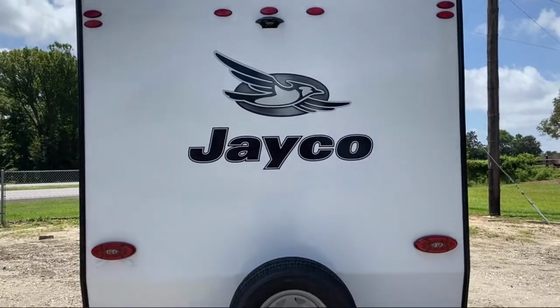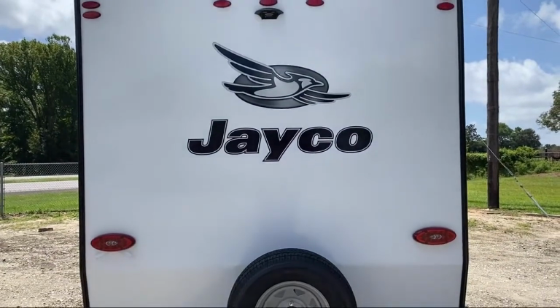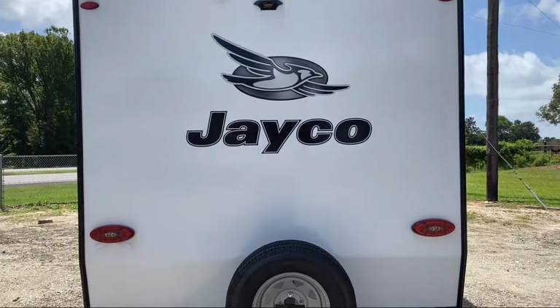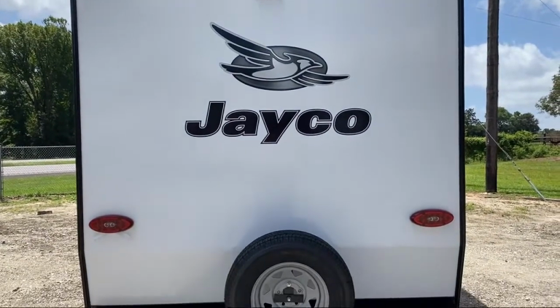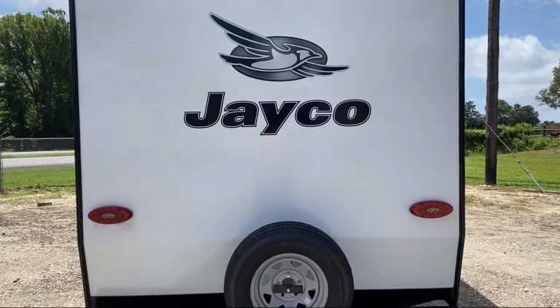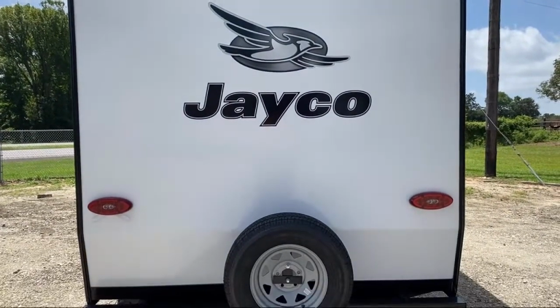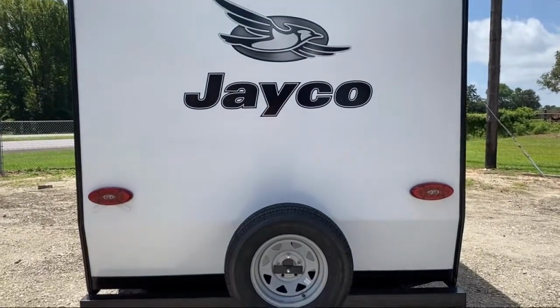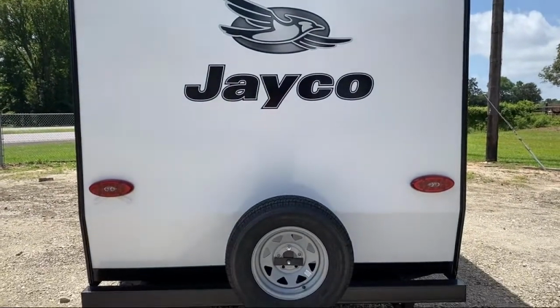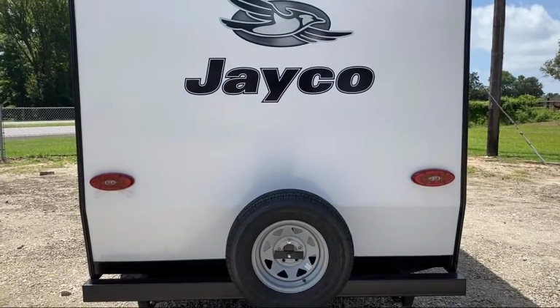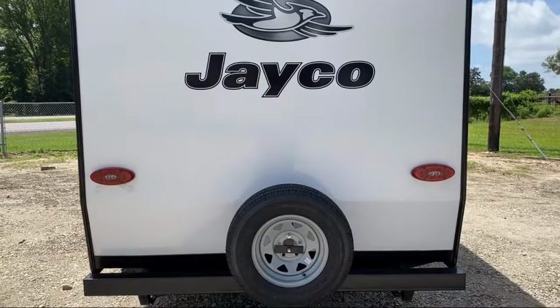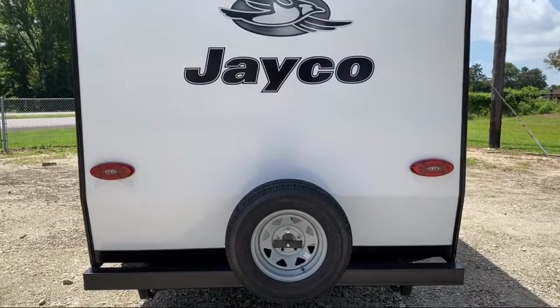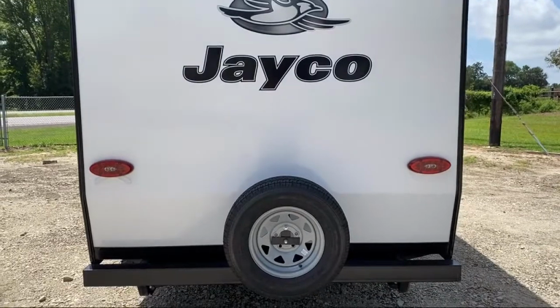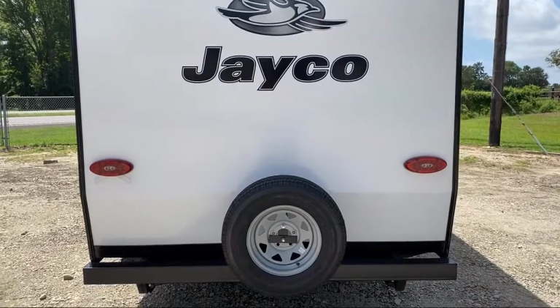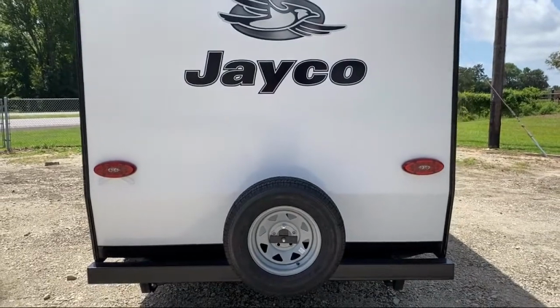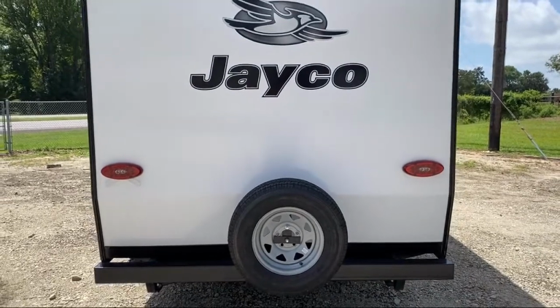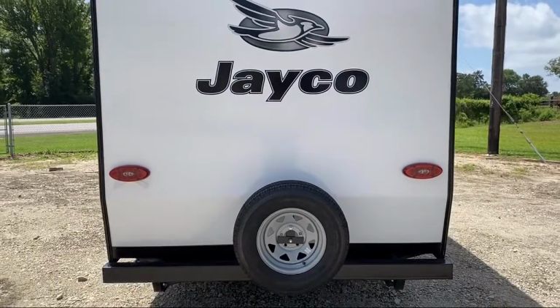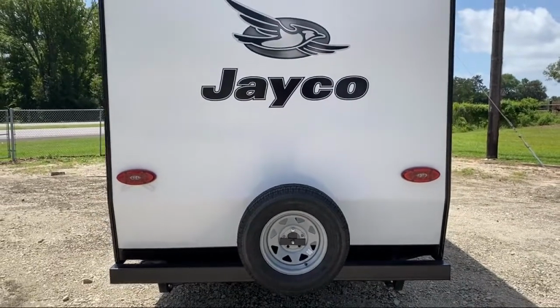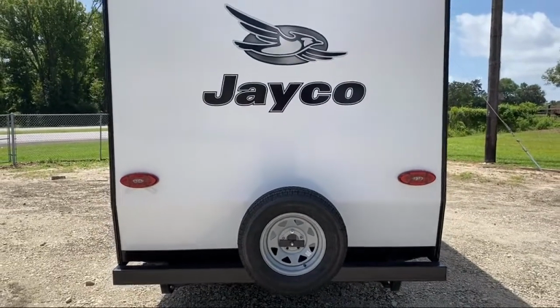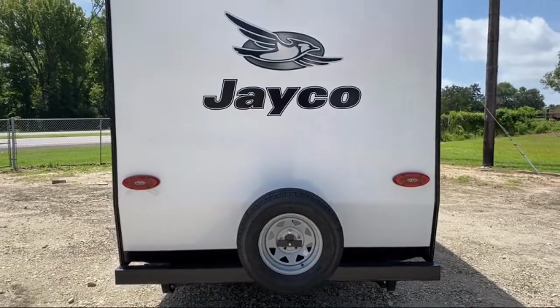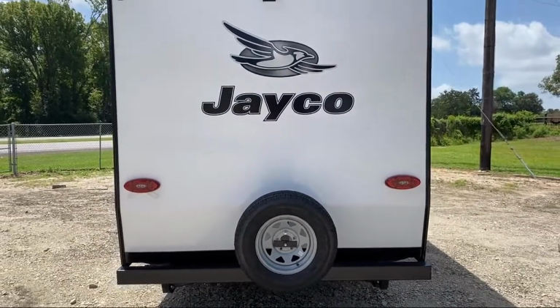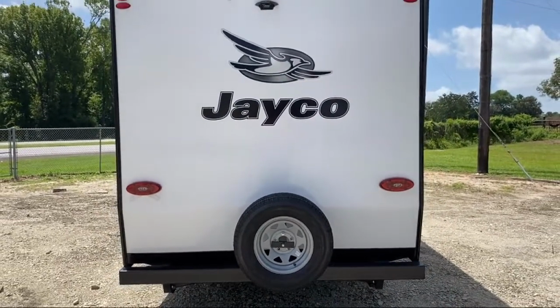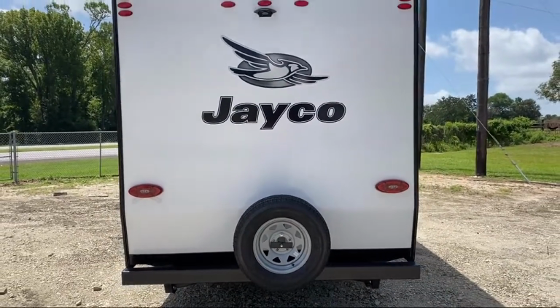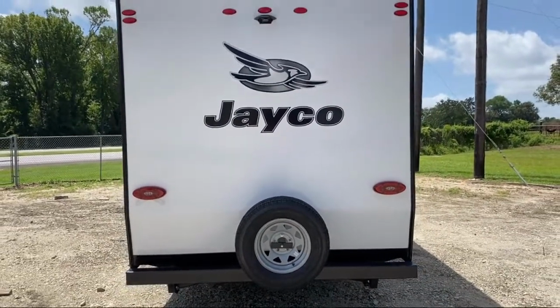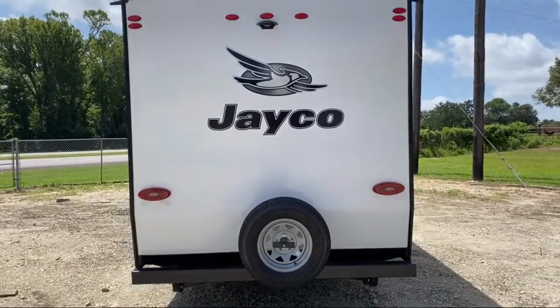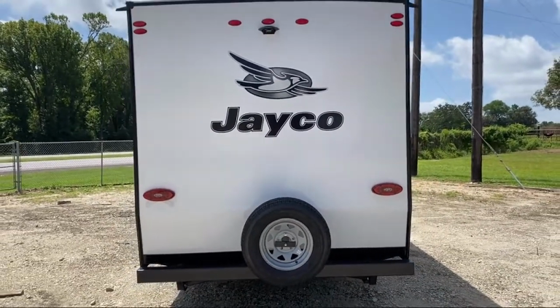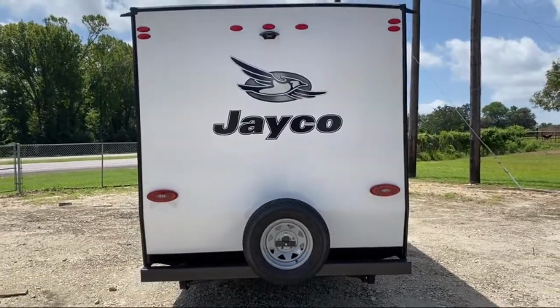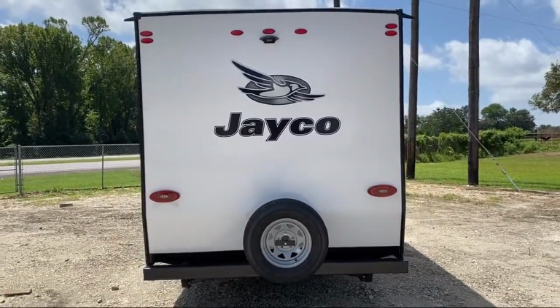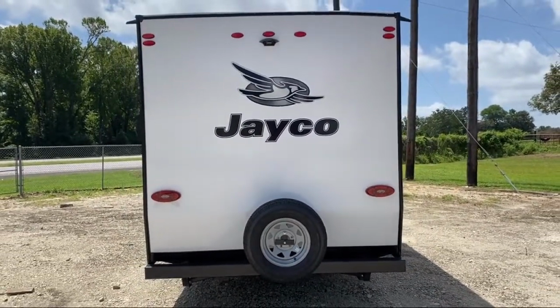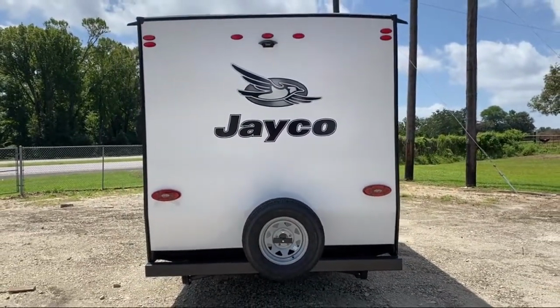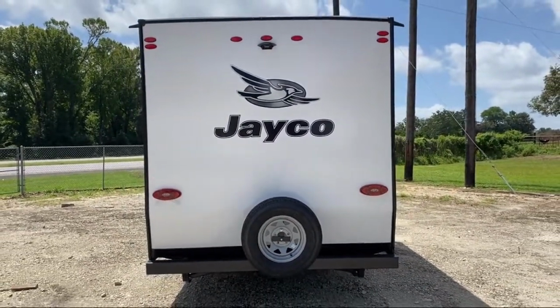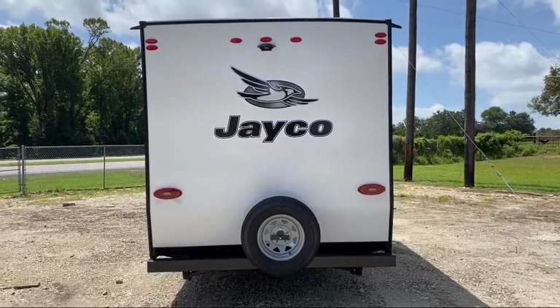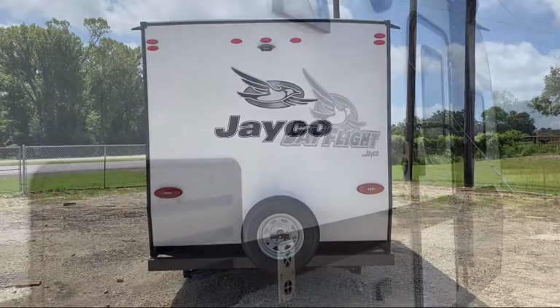If you're in the market for top quality, clean trailers at great prices, then you've come to the right place. Come see us here at Athens RV.